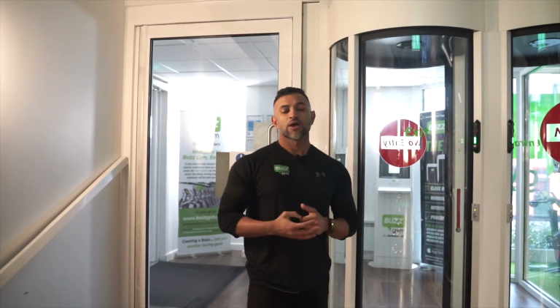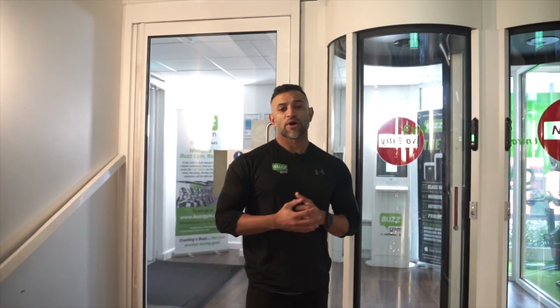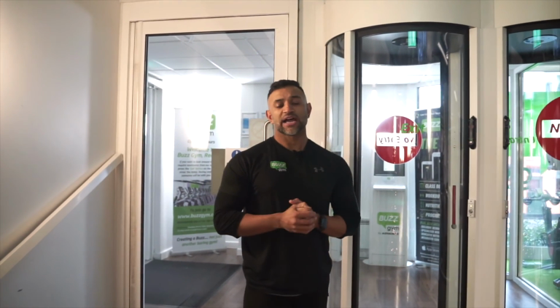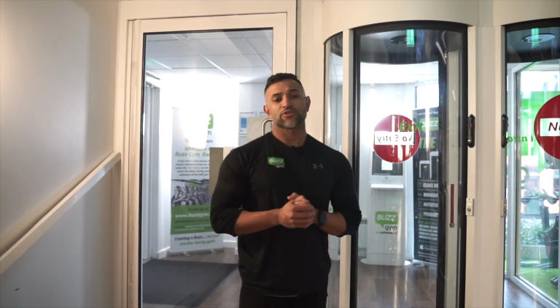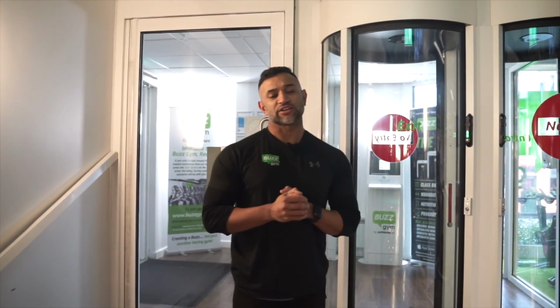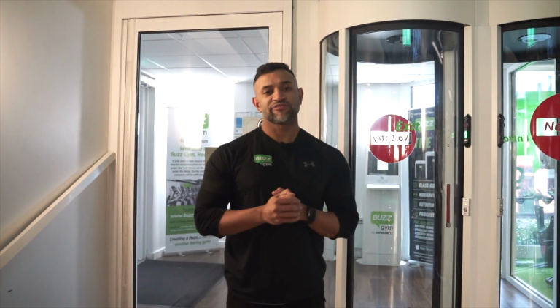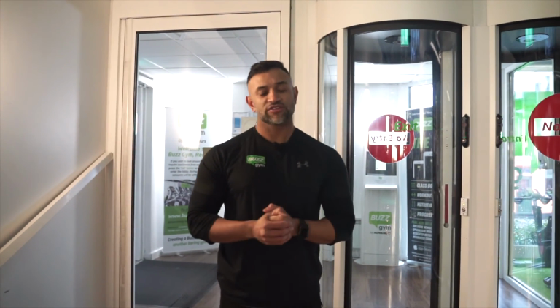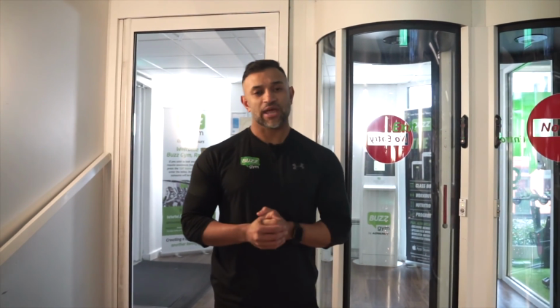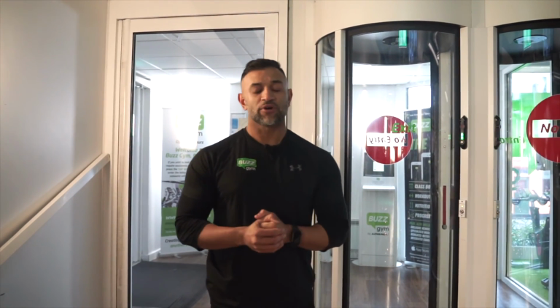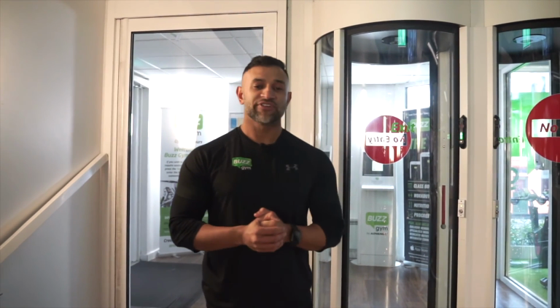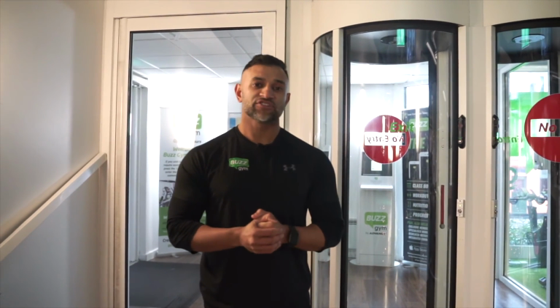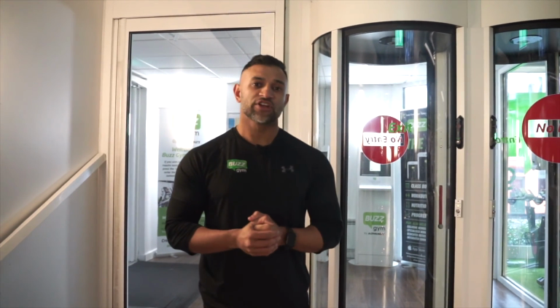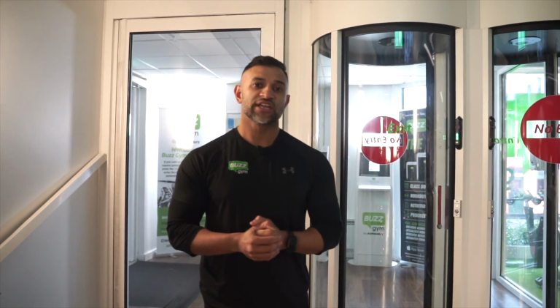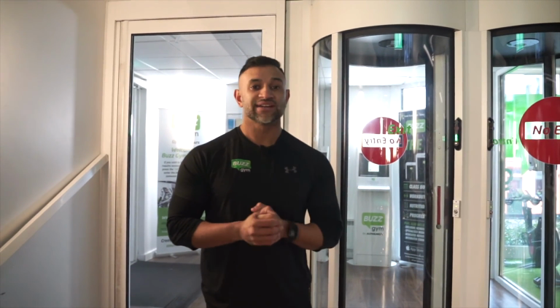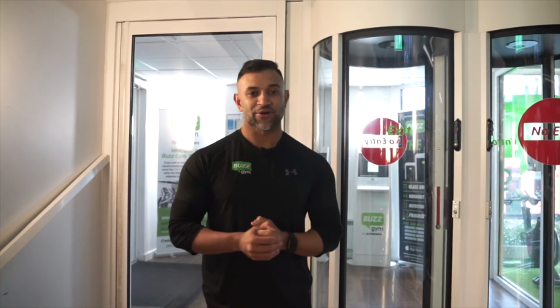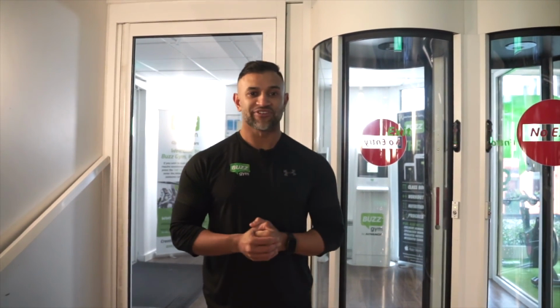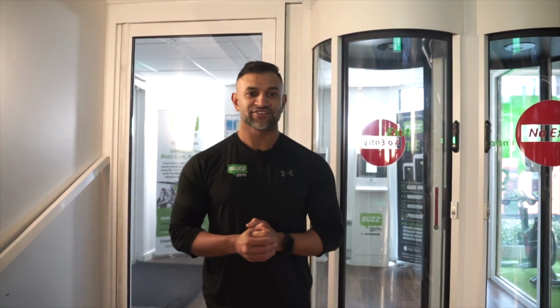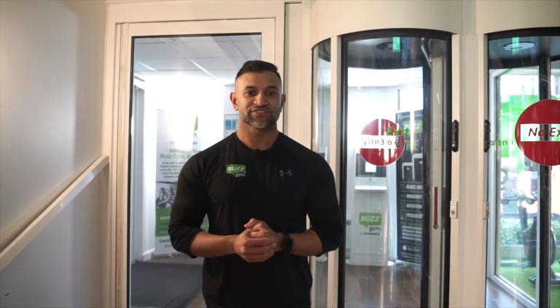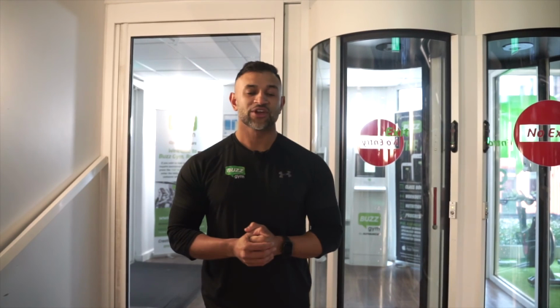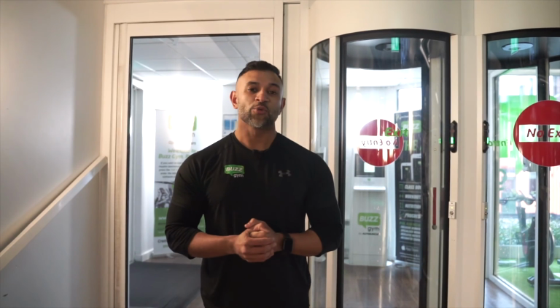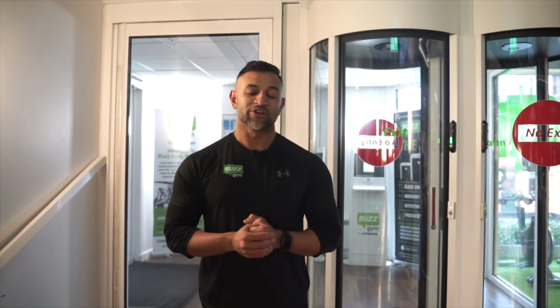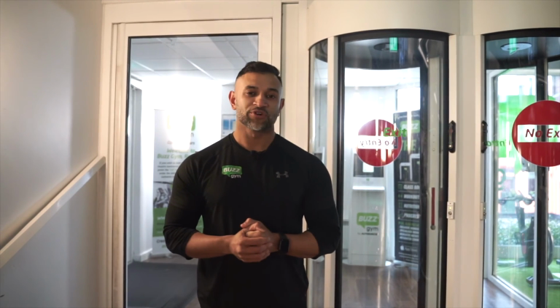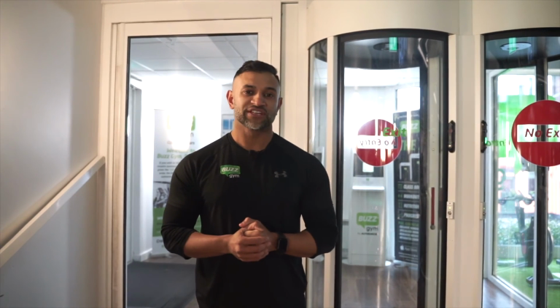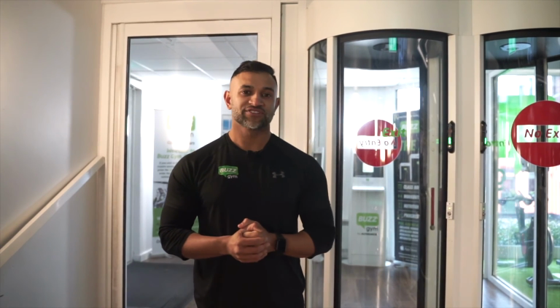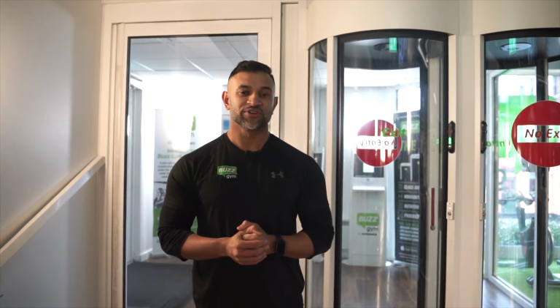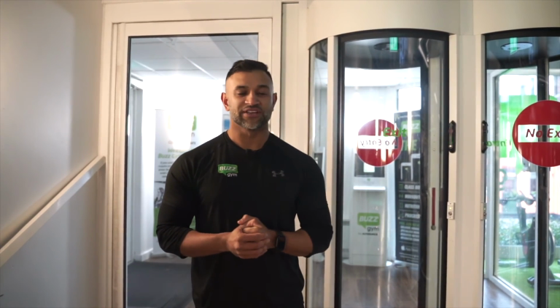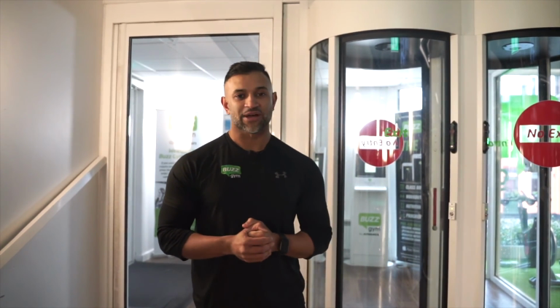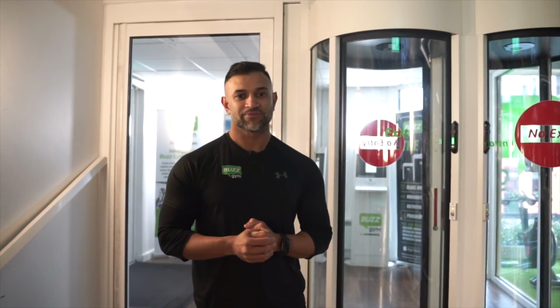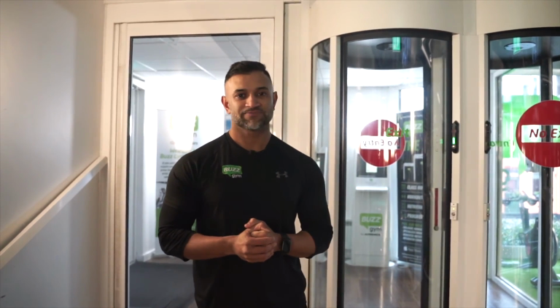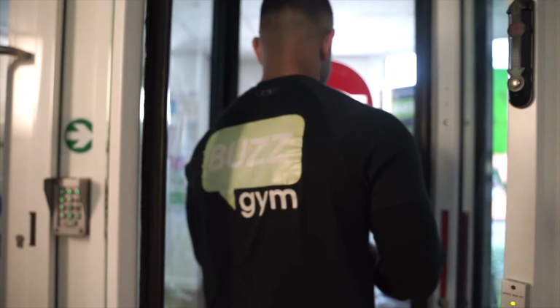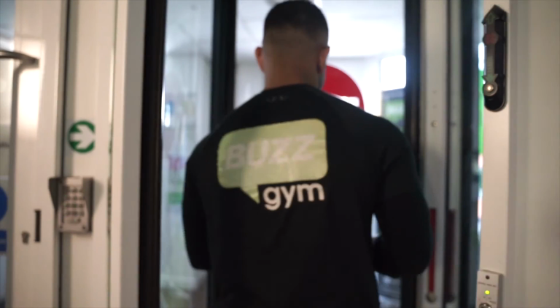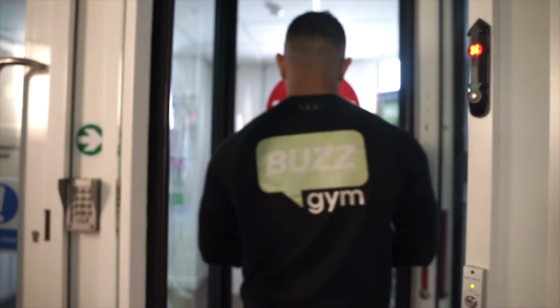By now you've taken your first step on your fitness journey. Now the fun starts. We look forward to seeing you soon in the club.